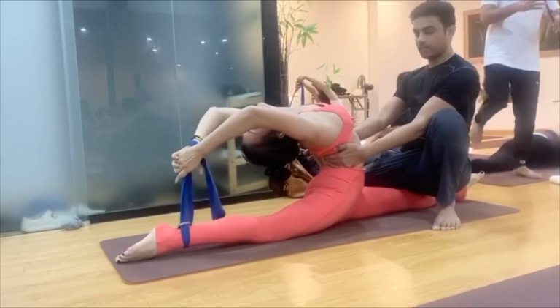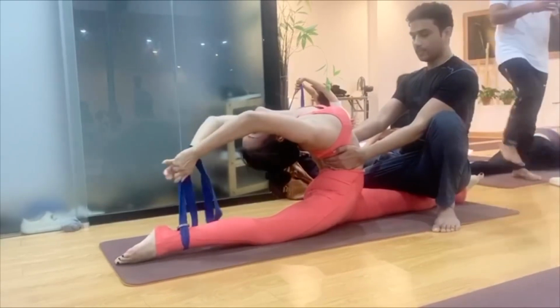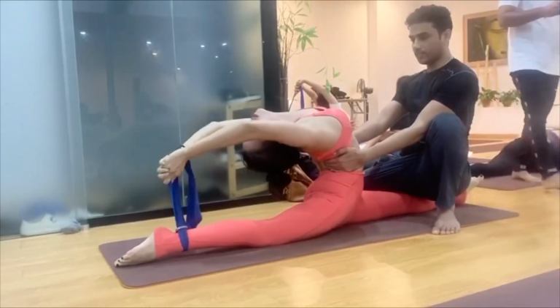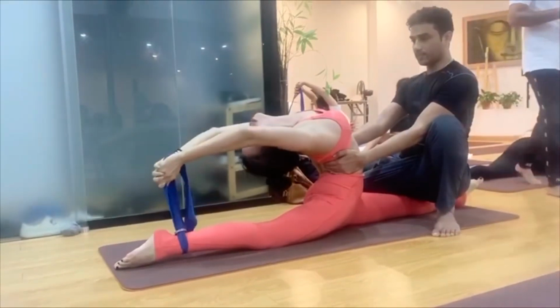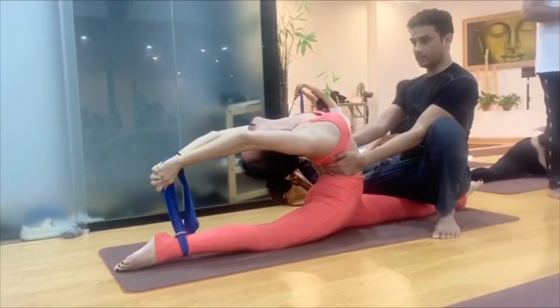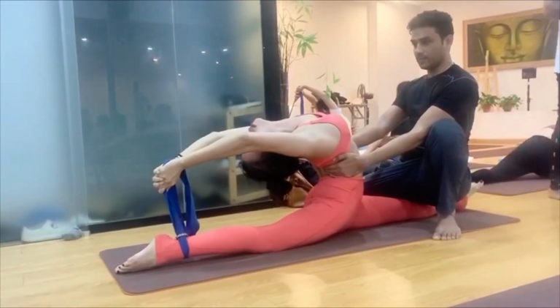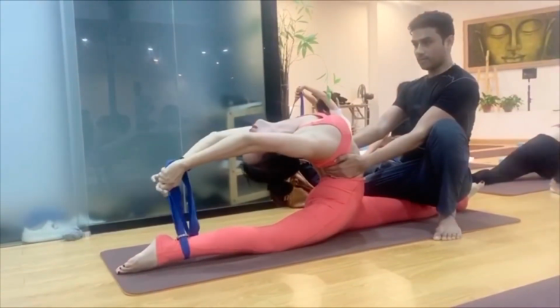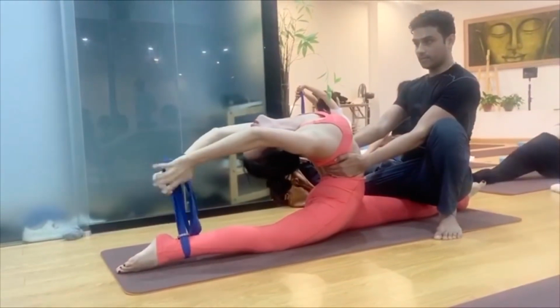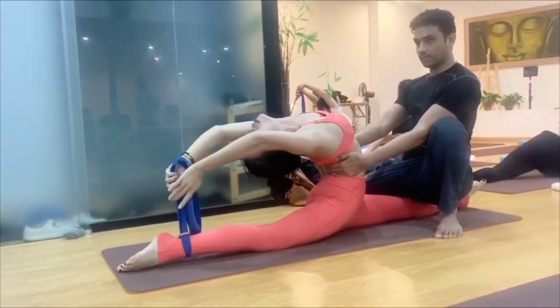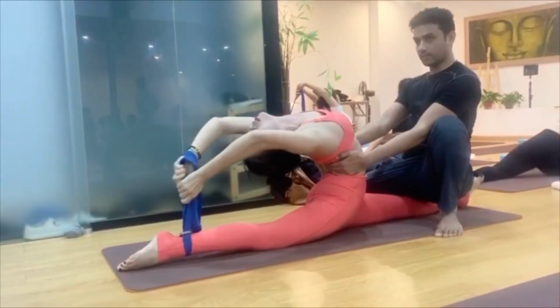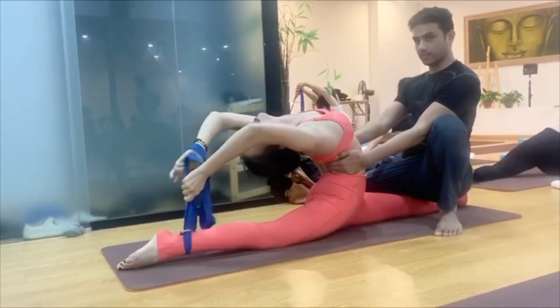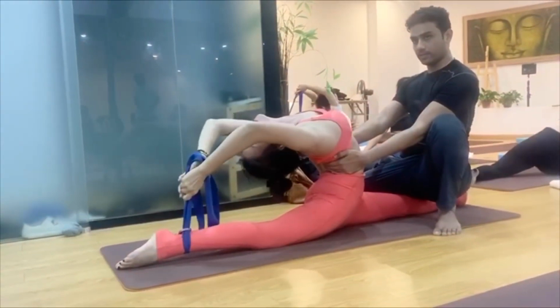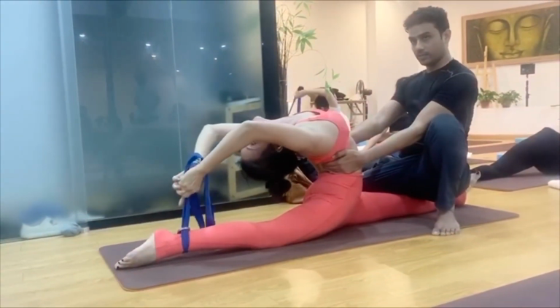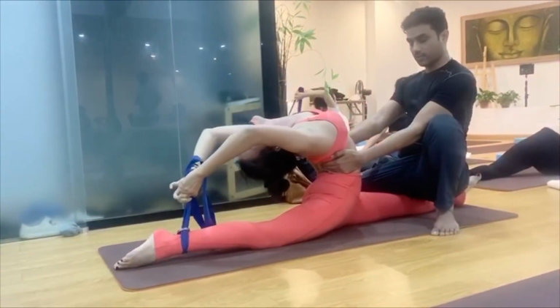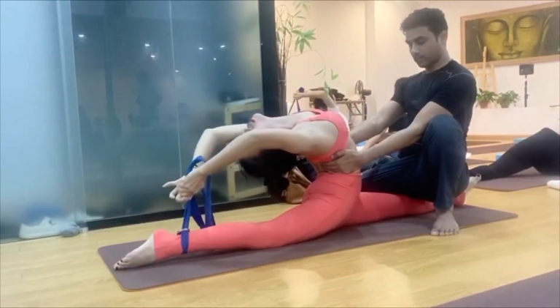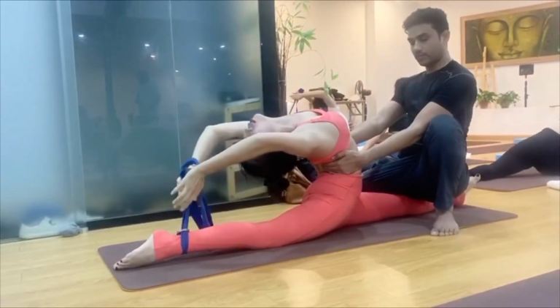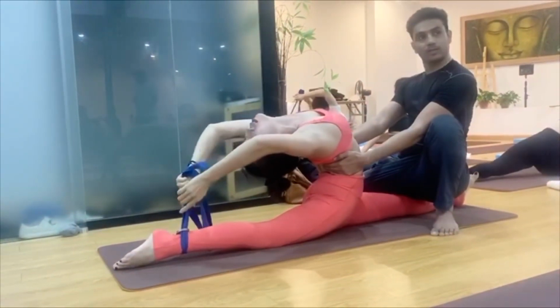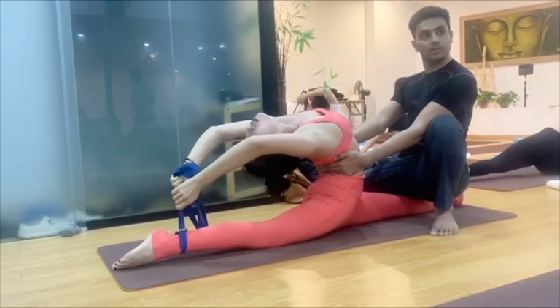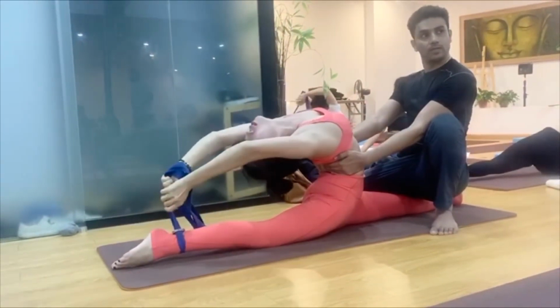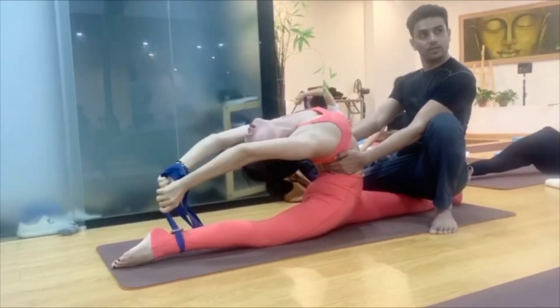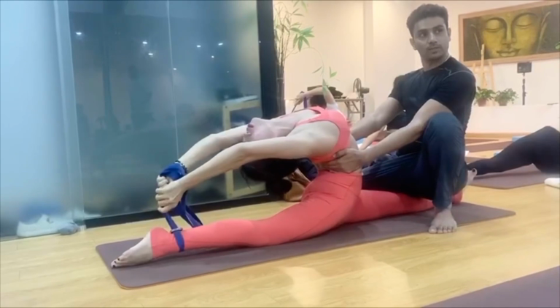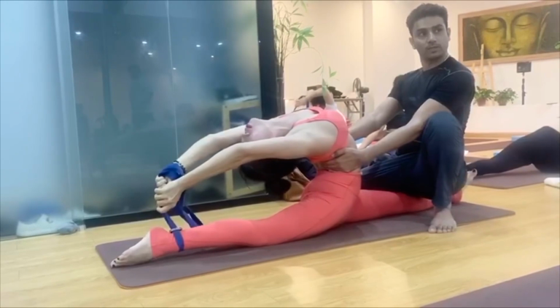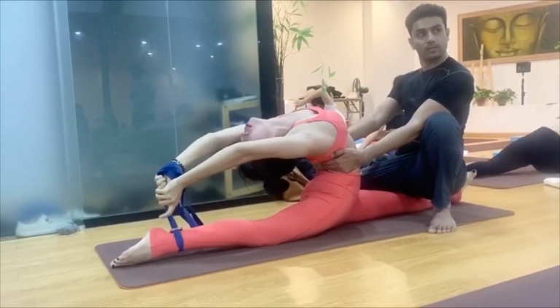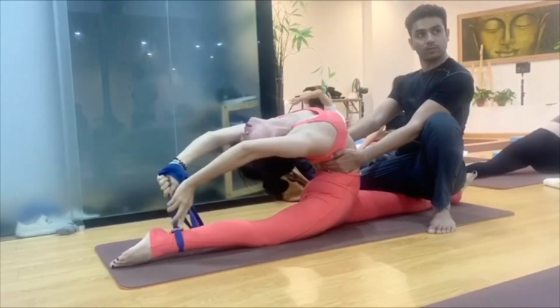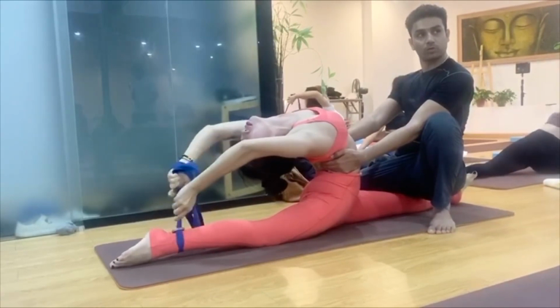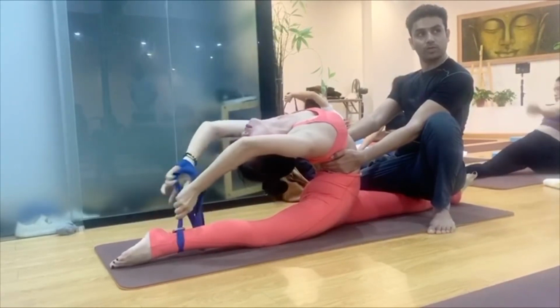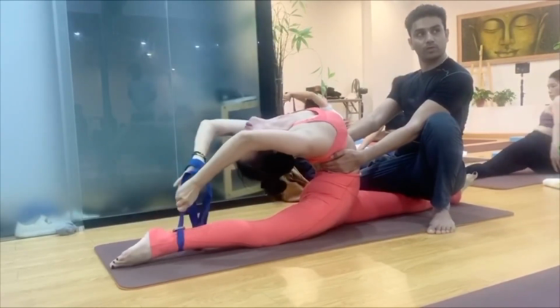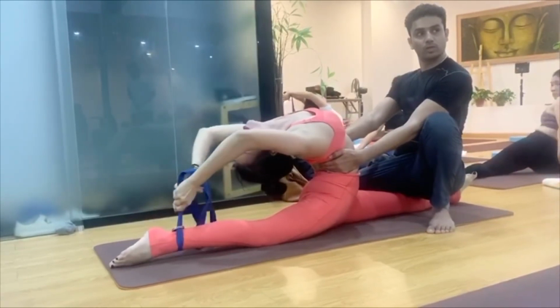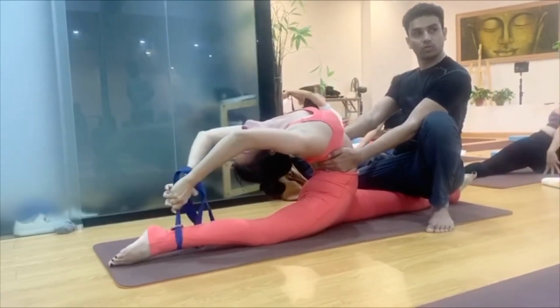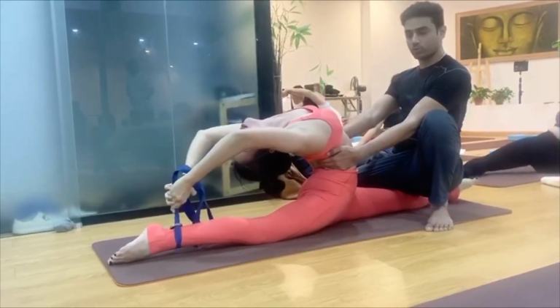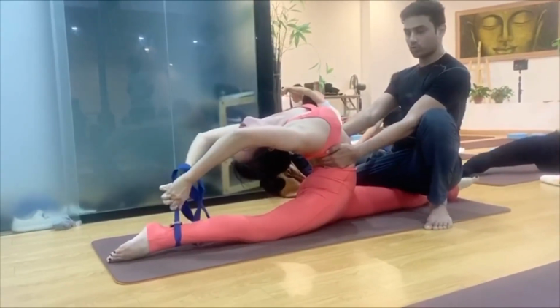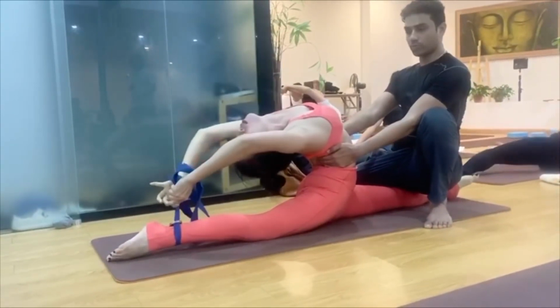Yes. Yes. Dato. Dato. Very good. Strong, strong, strong.